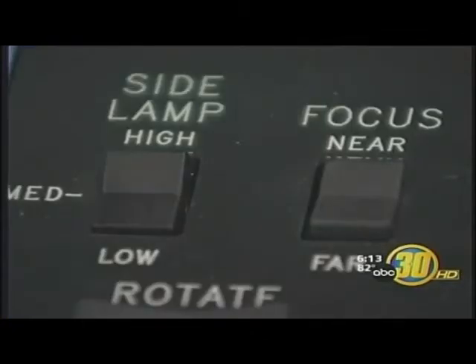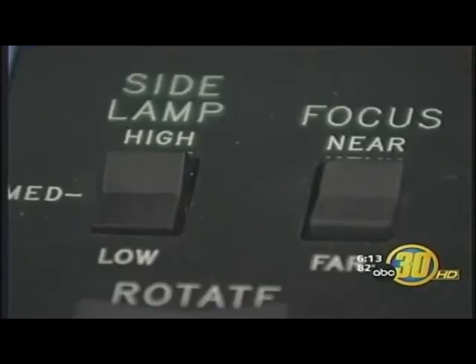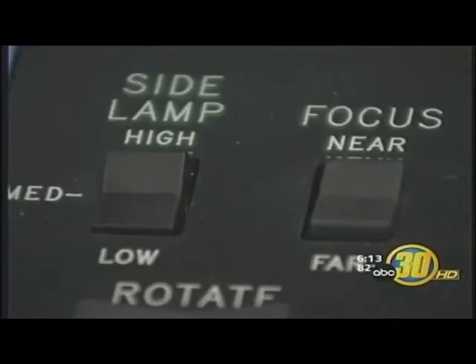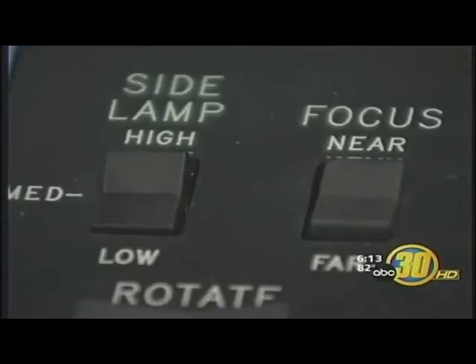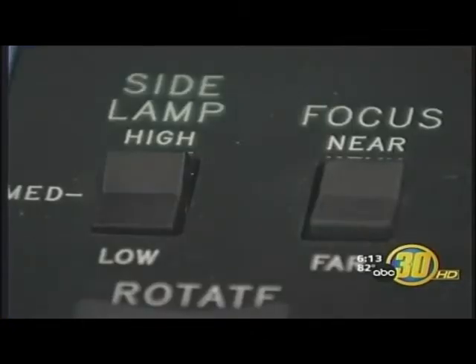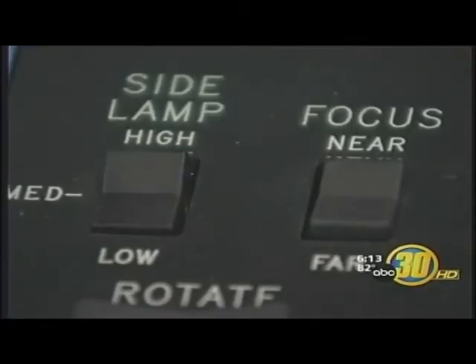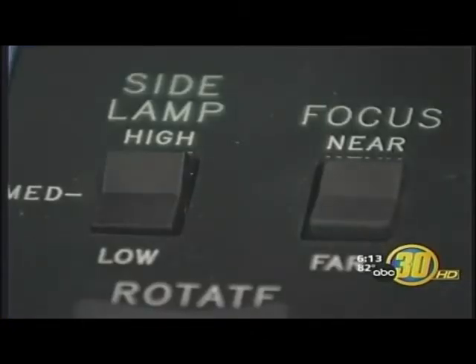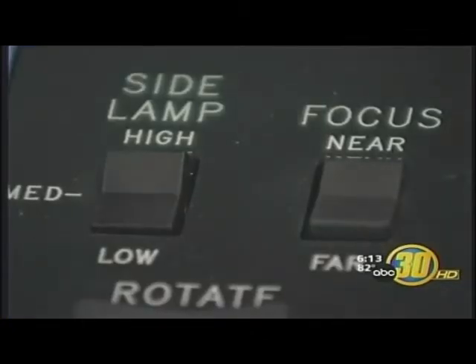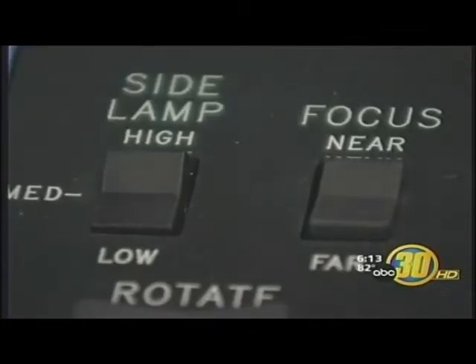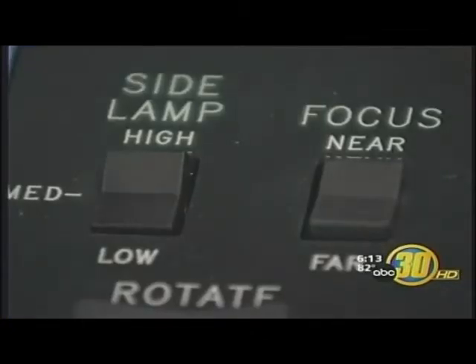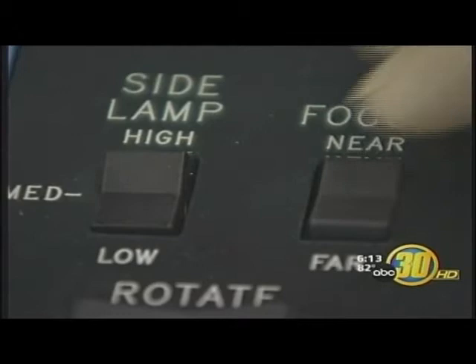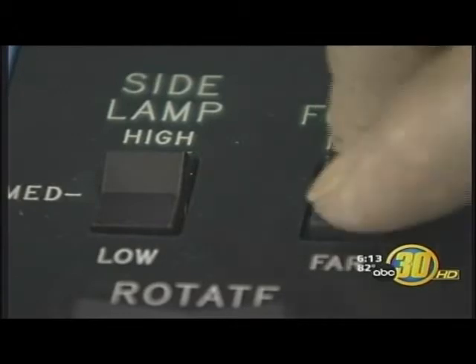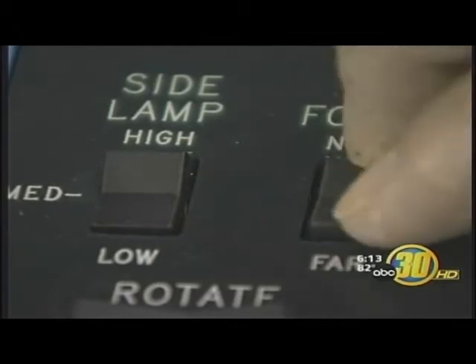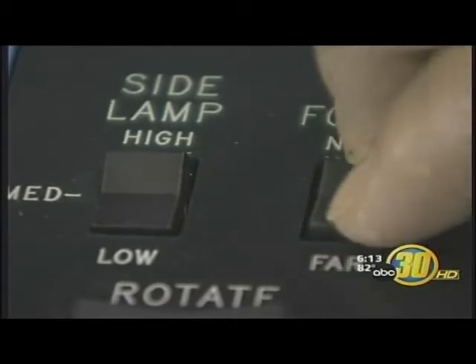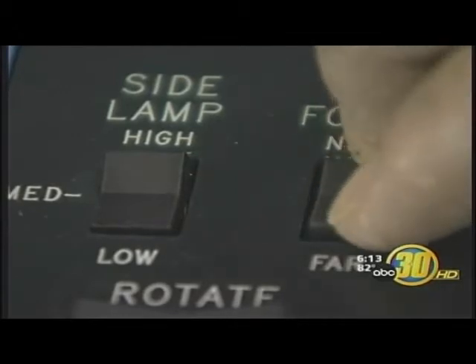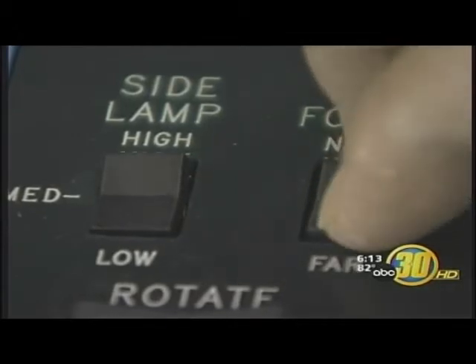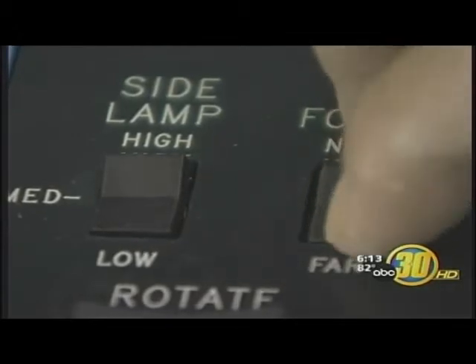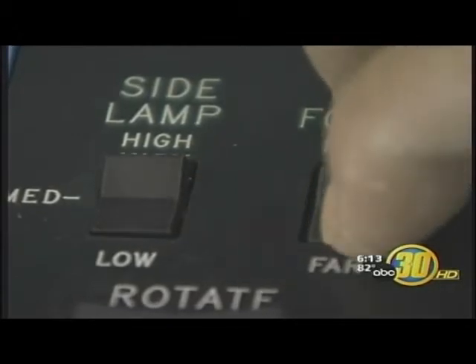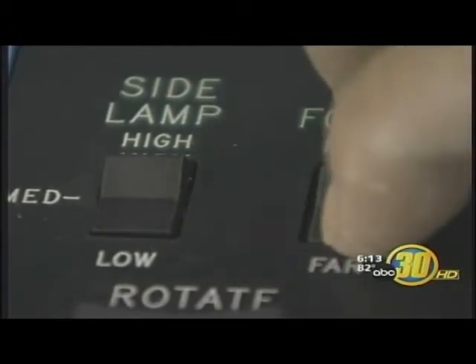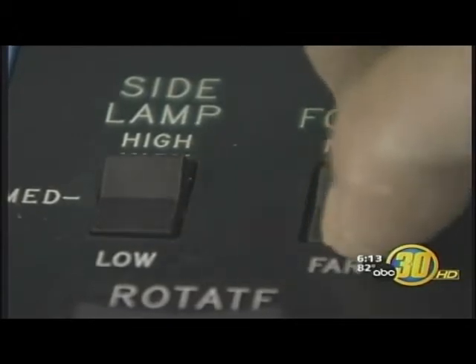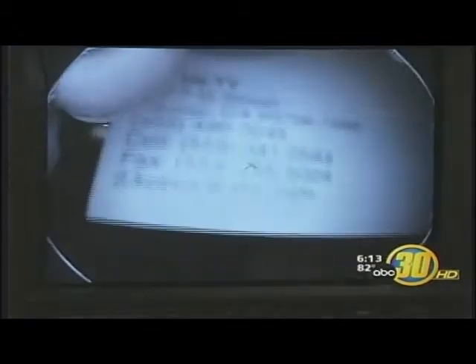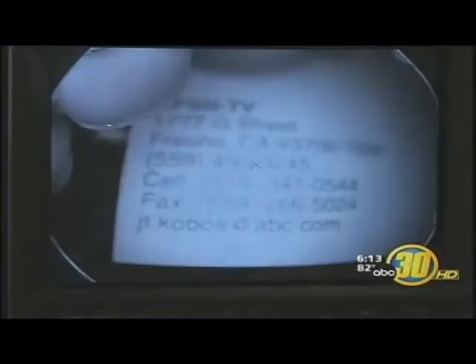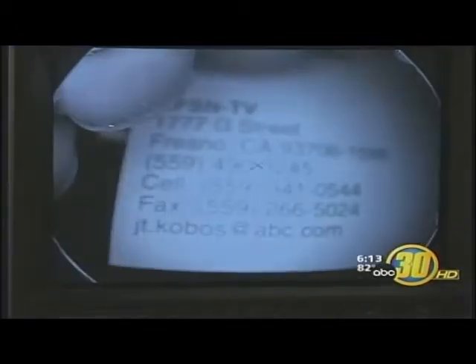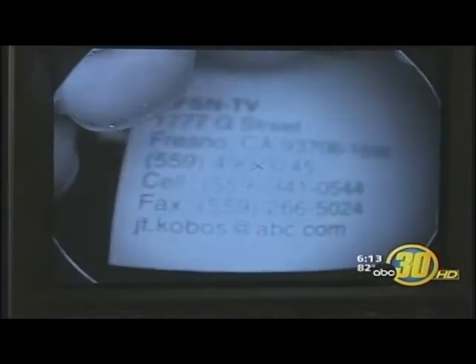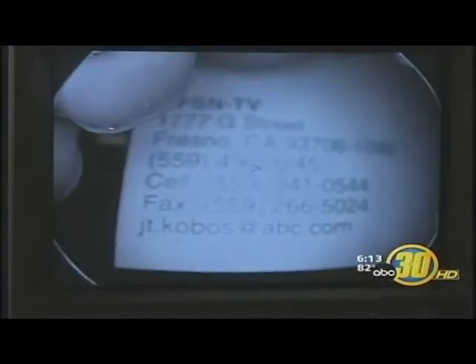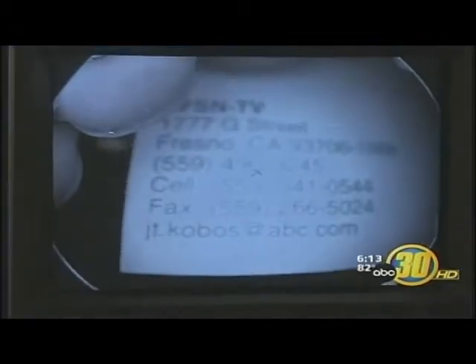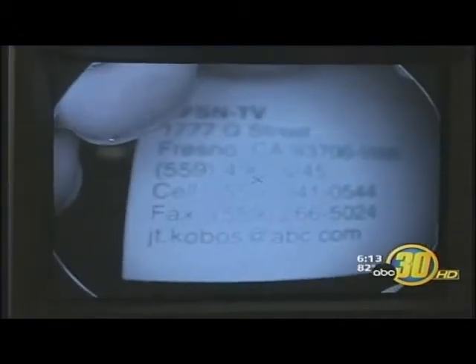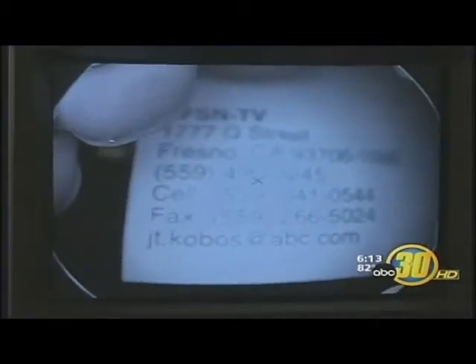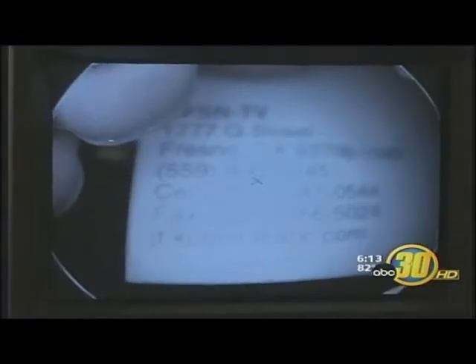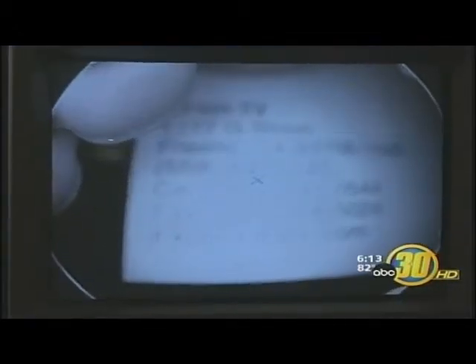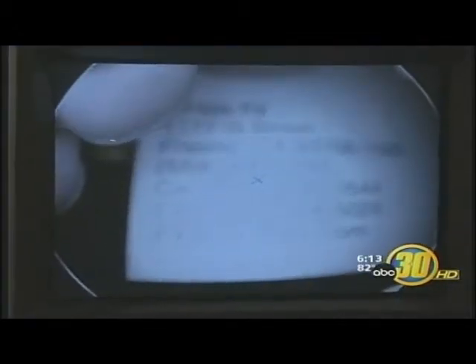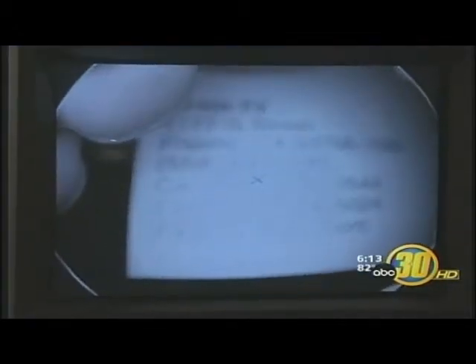With this remote control, the user has the ability to focus, zoom, and adjust the lighting on any object in its view.